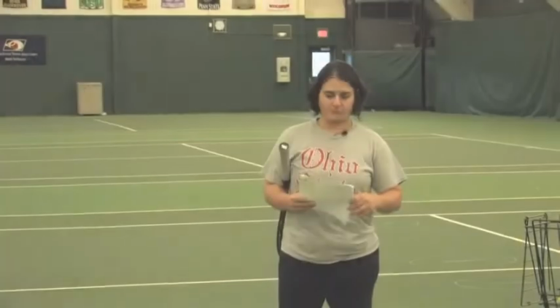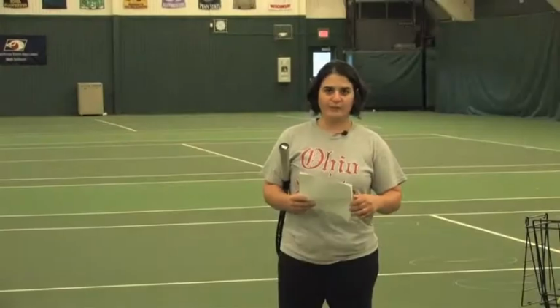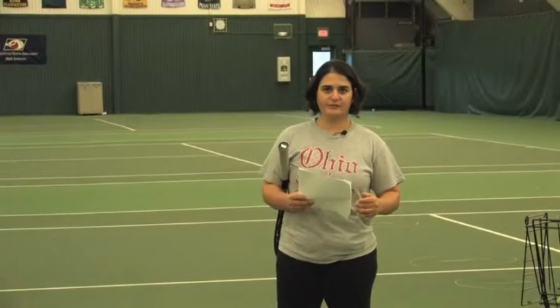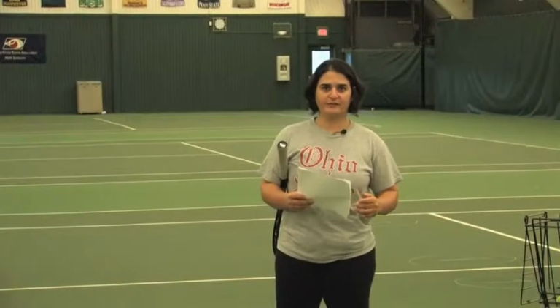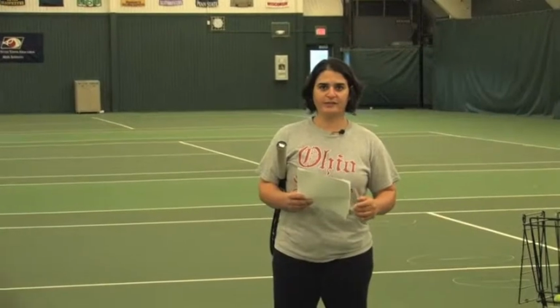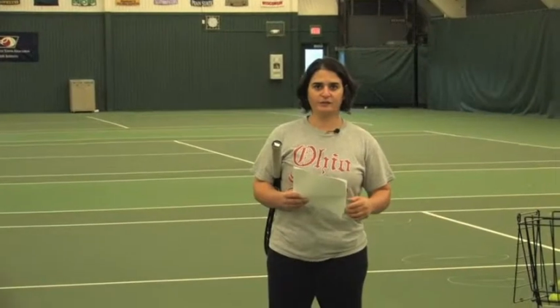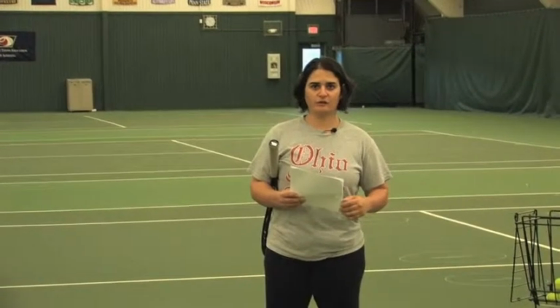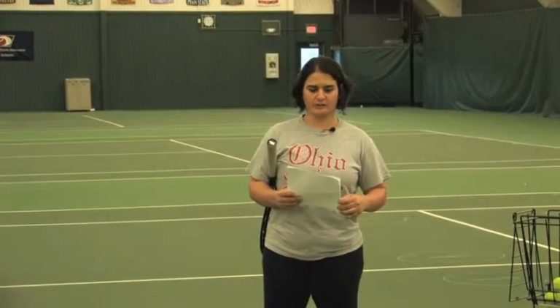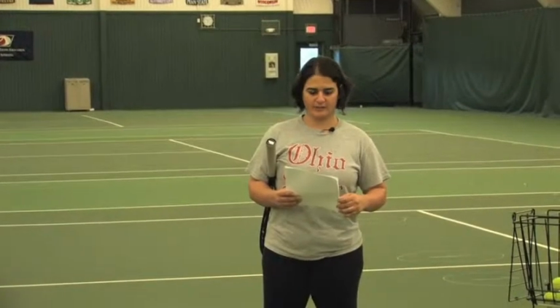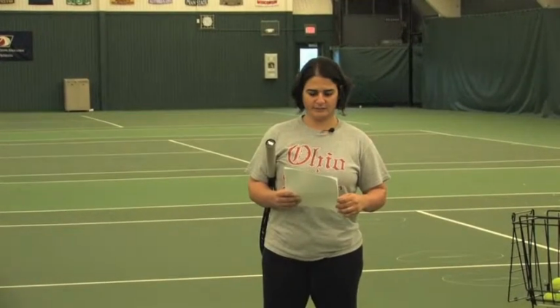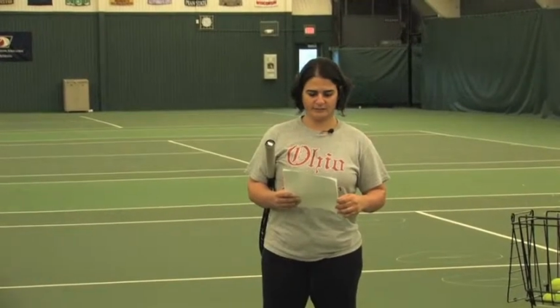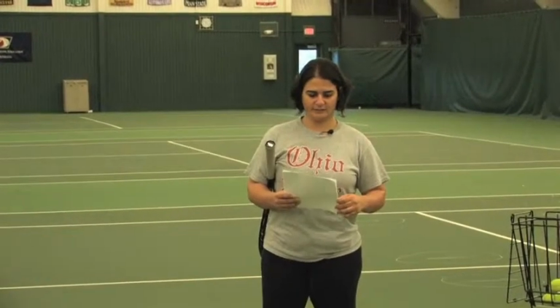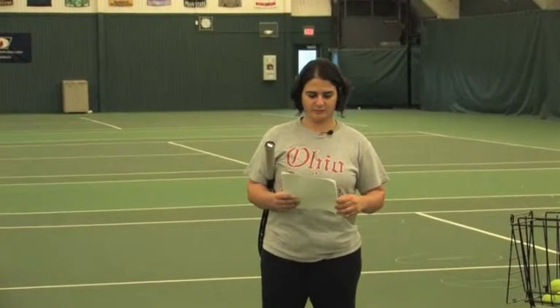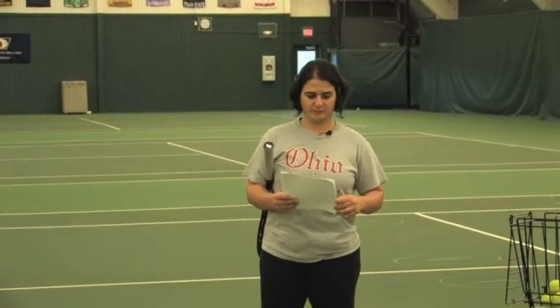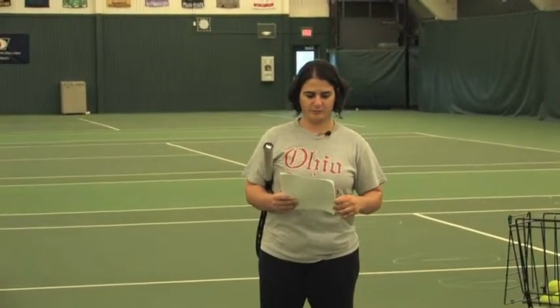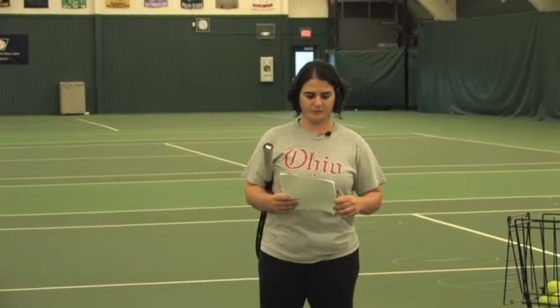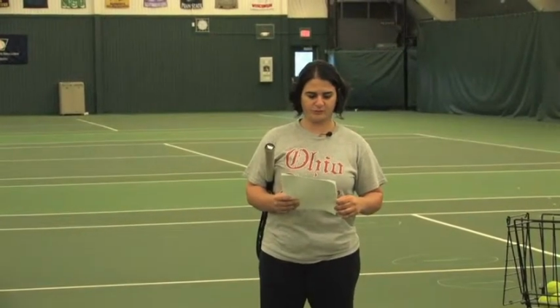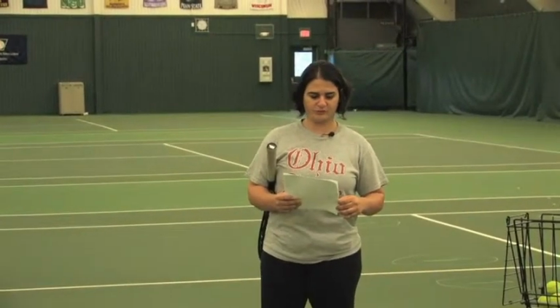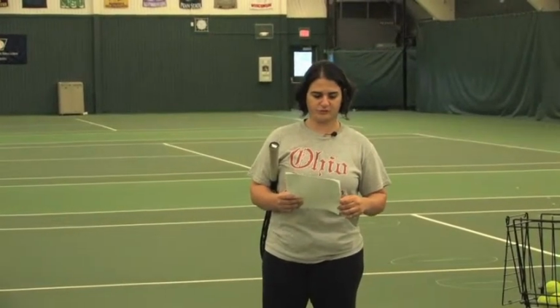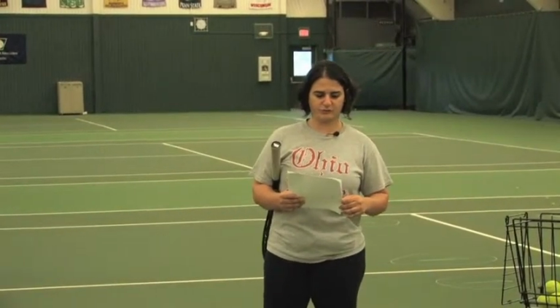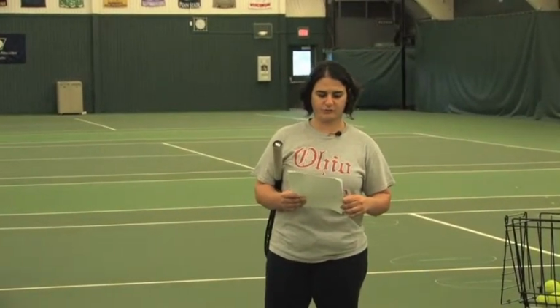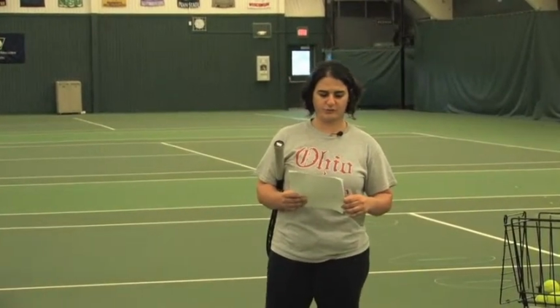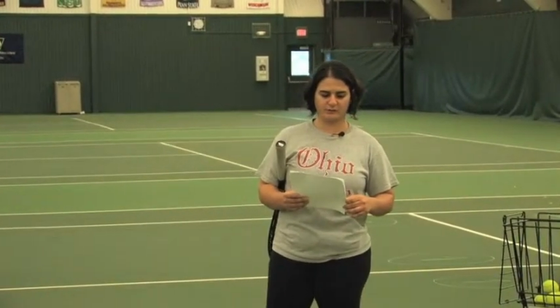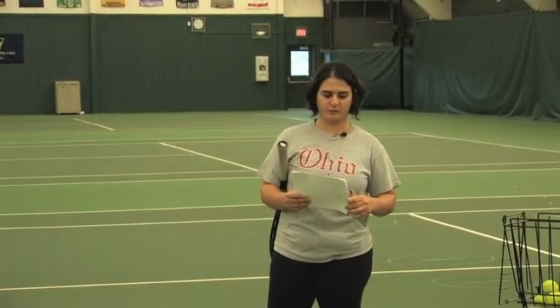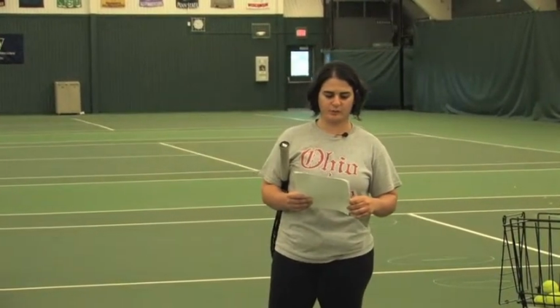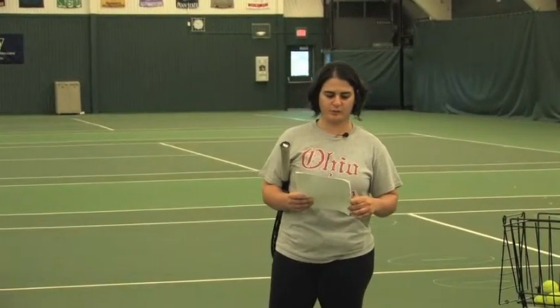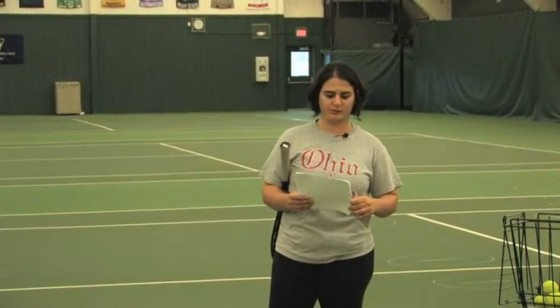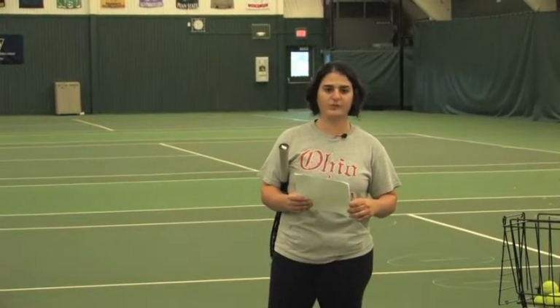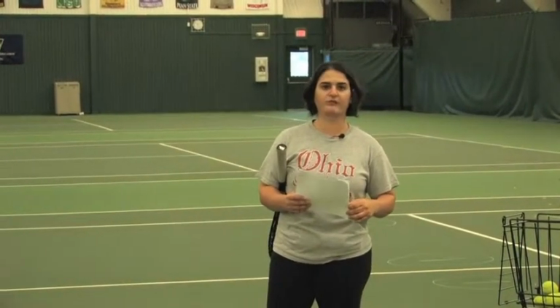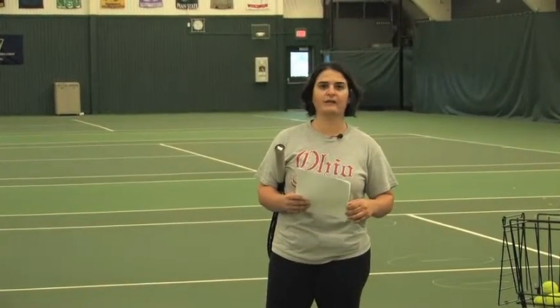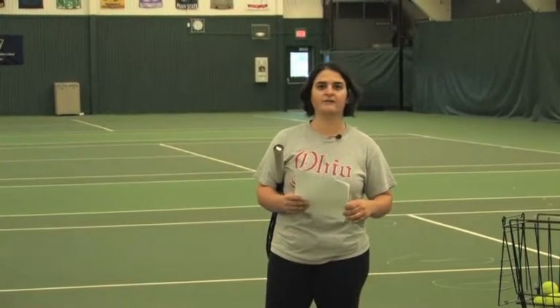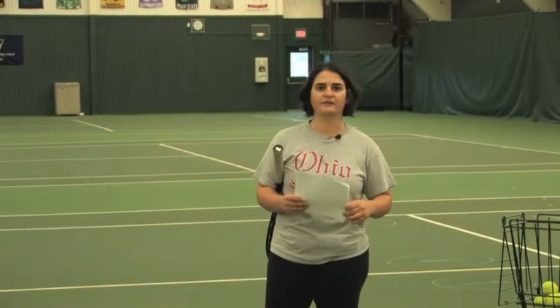Bounce and hit over the net. The purpose of this task is to teach students to hit the ball with a straight racket face.